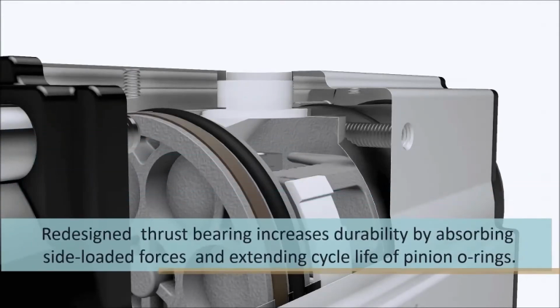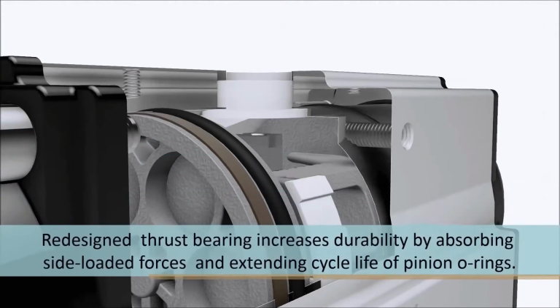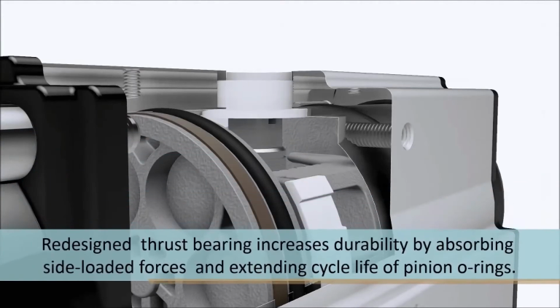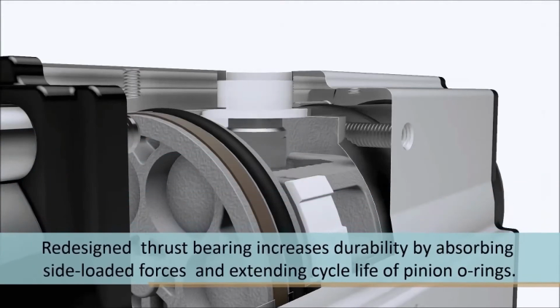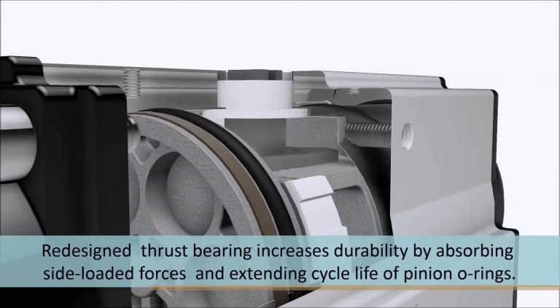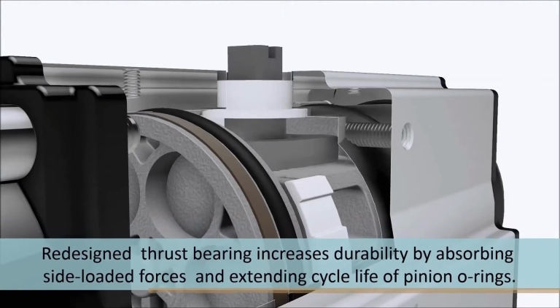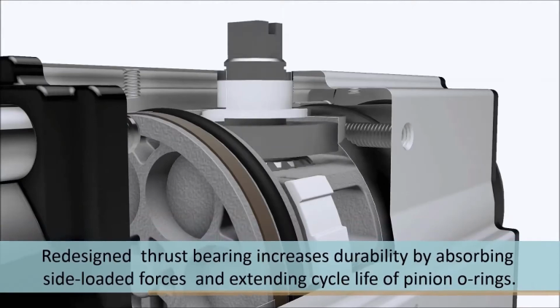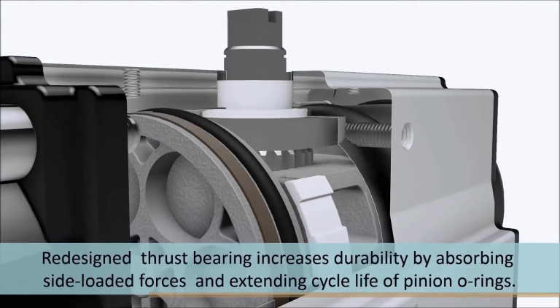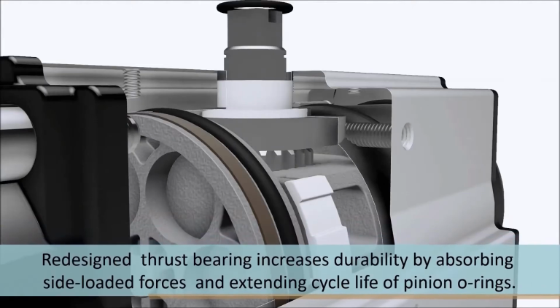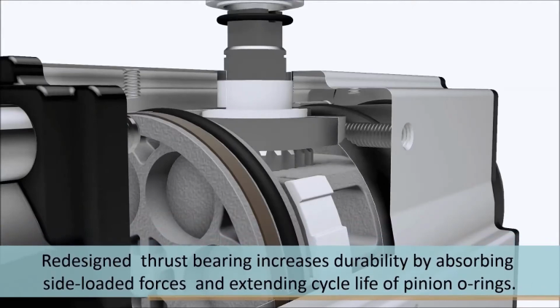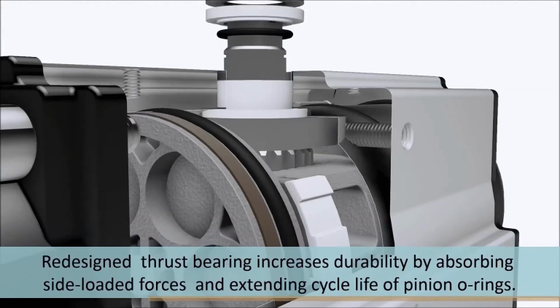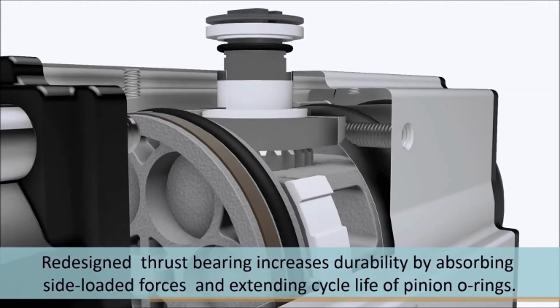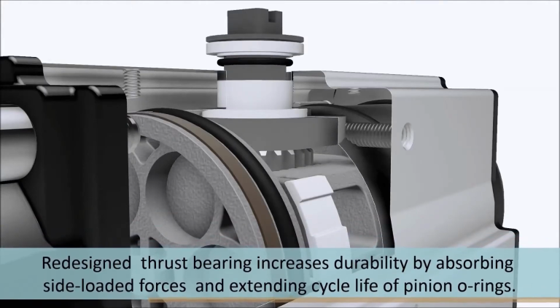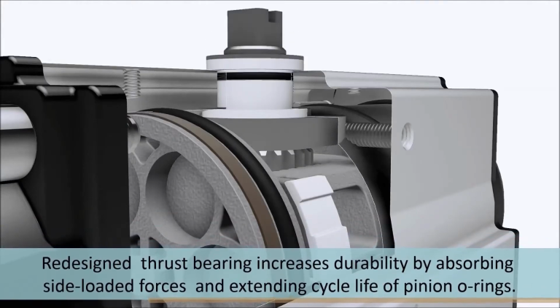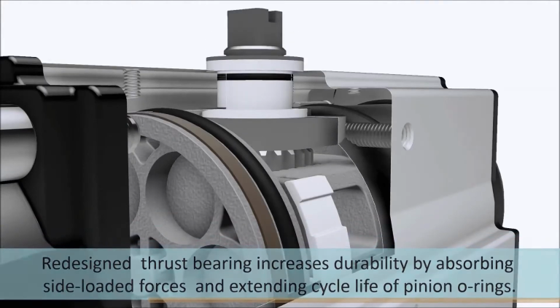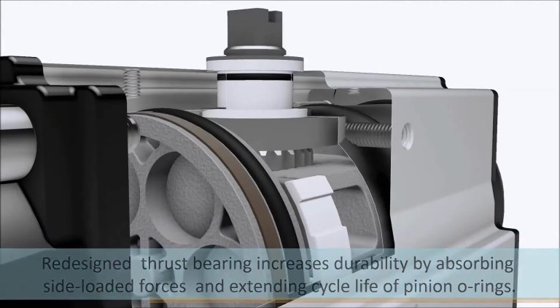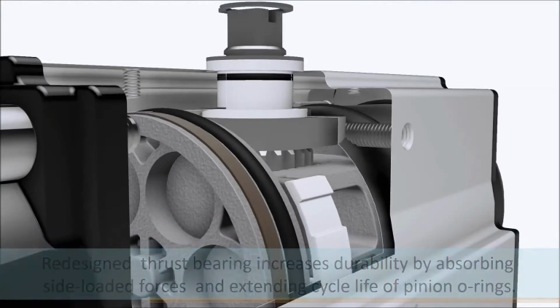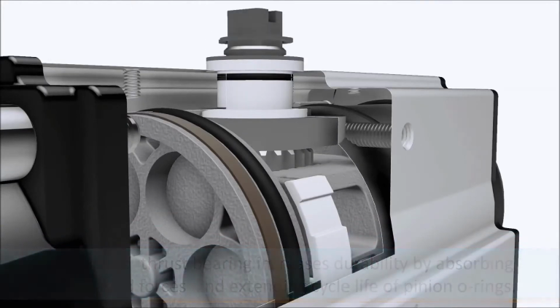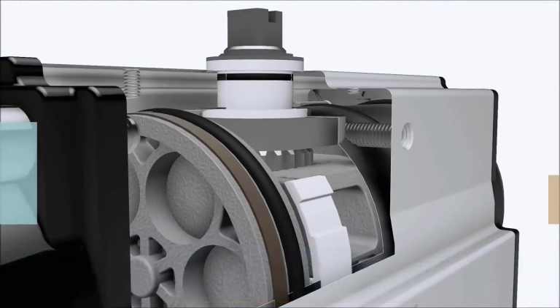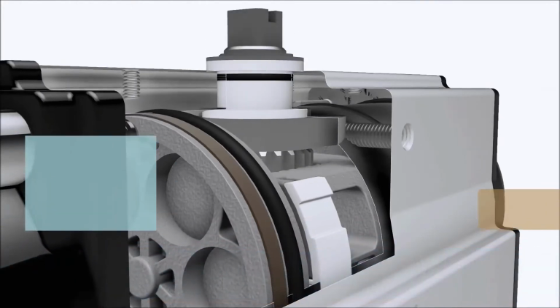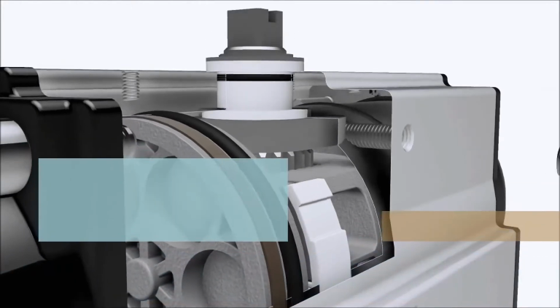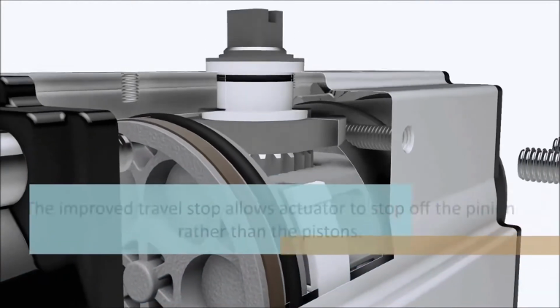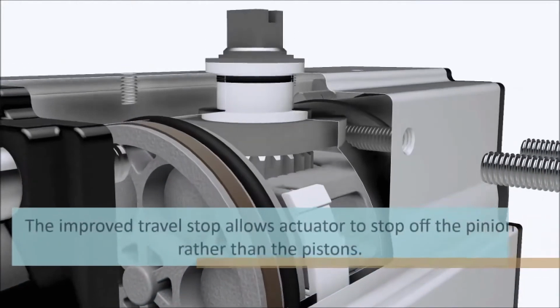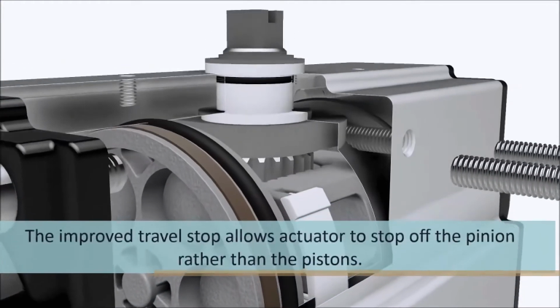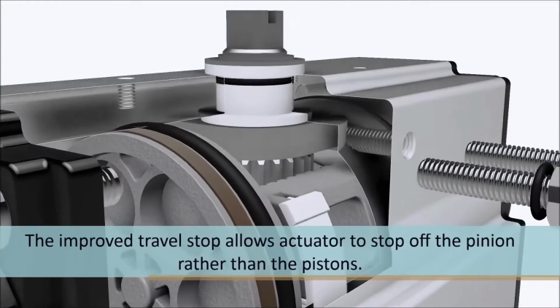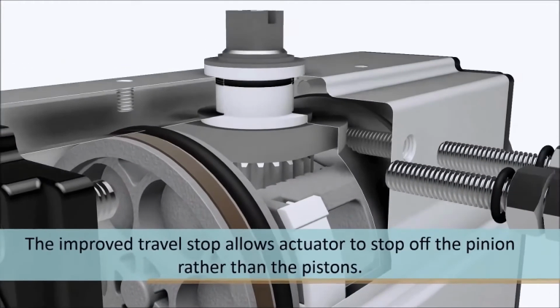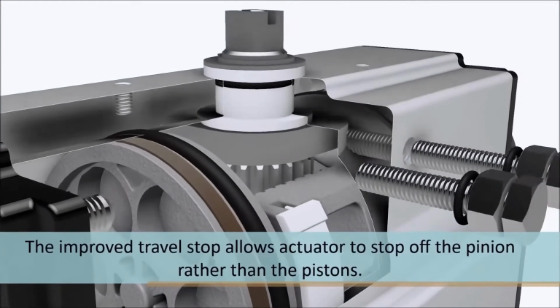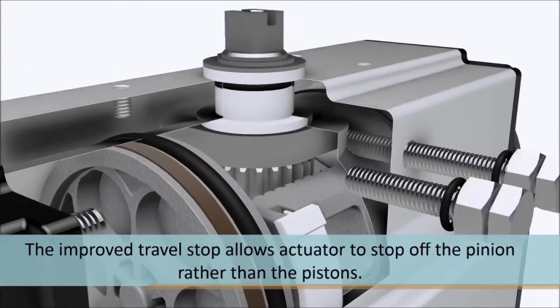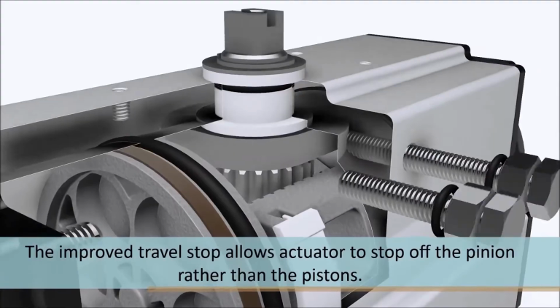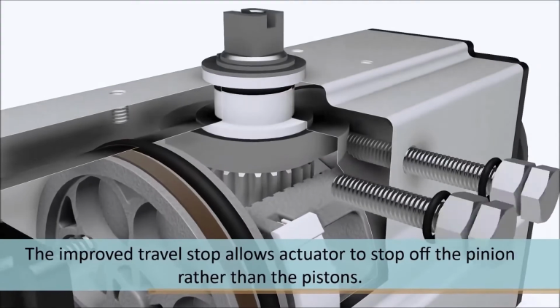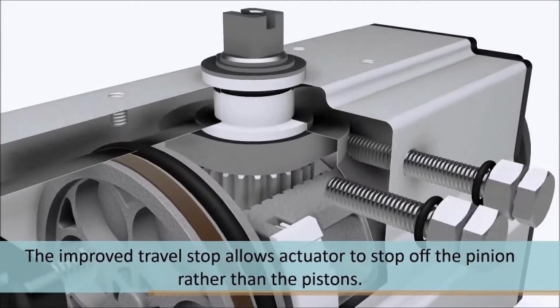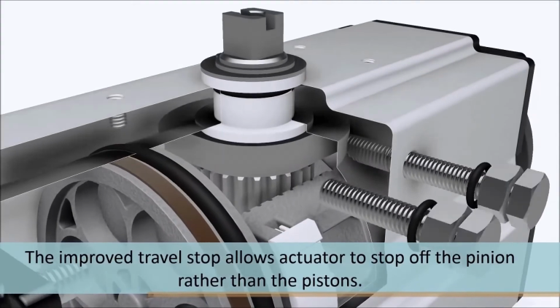The redesigned thrust bearings increase actuator durability by absorbing side-loaded forces and extending cycle life of pinion O-rings.